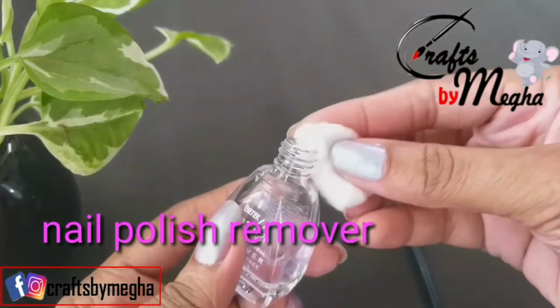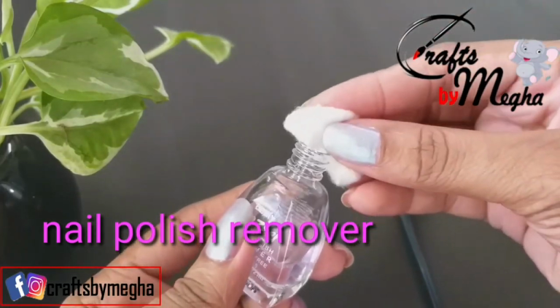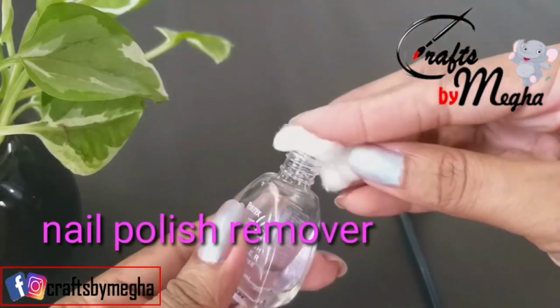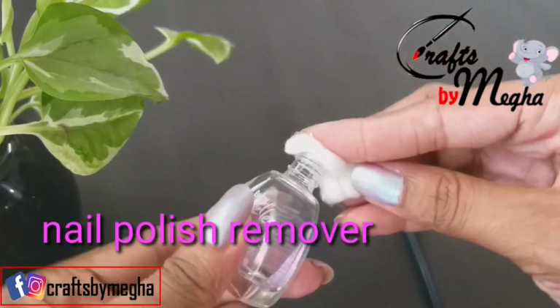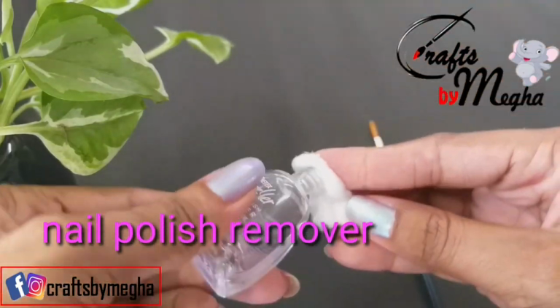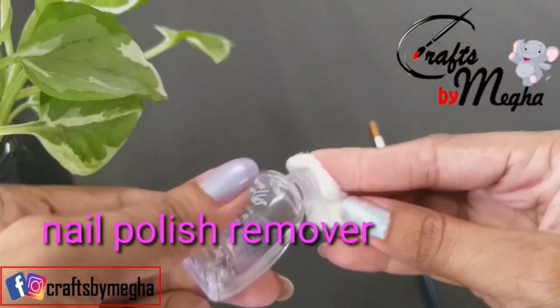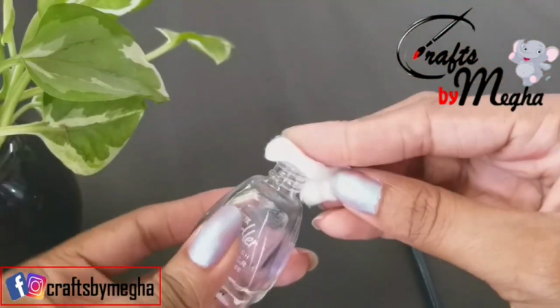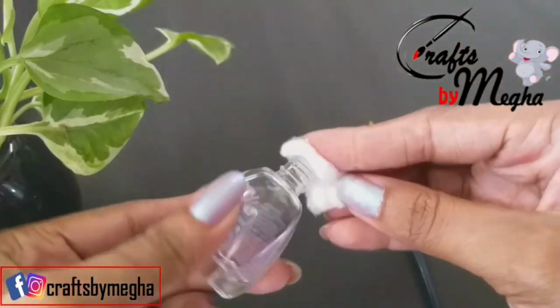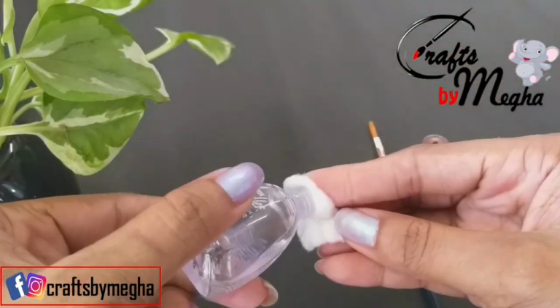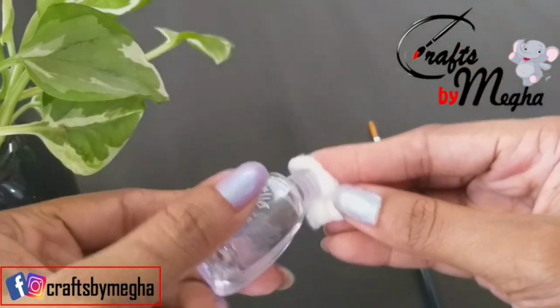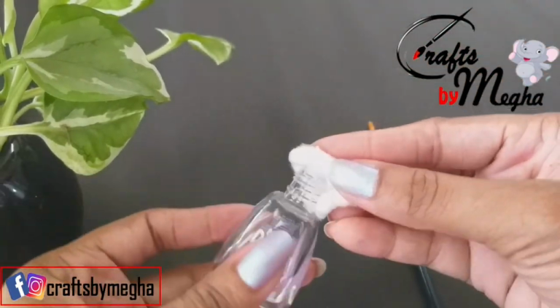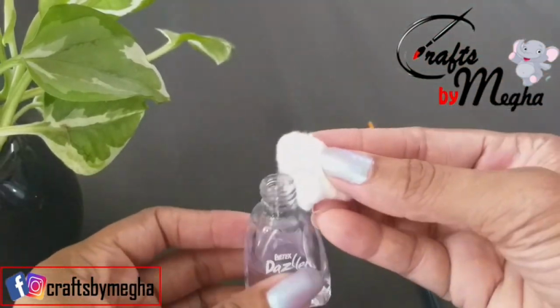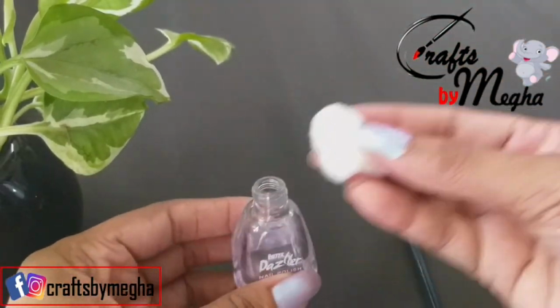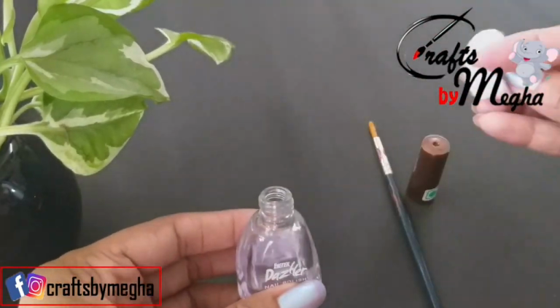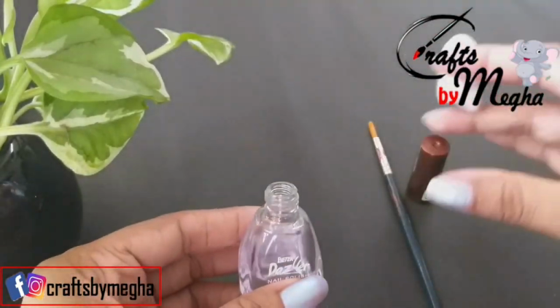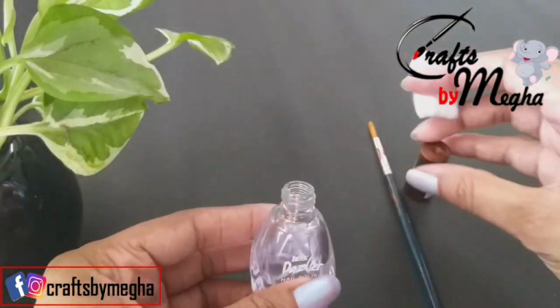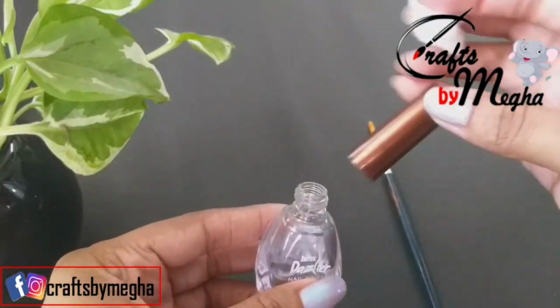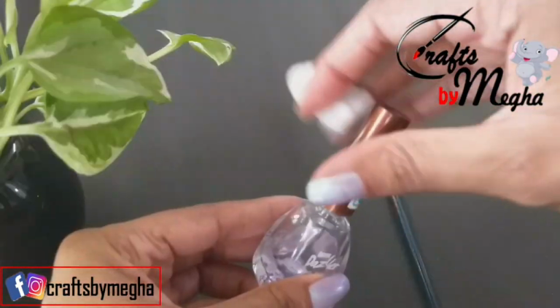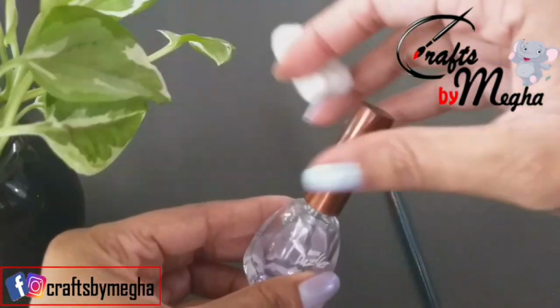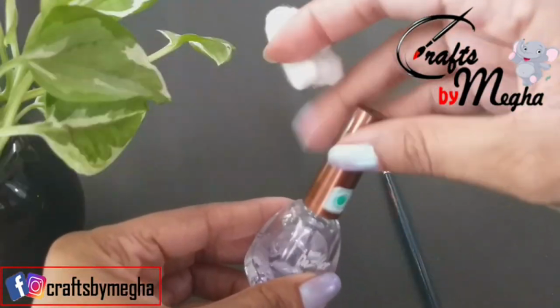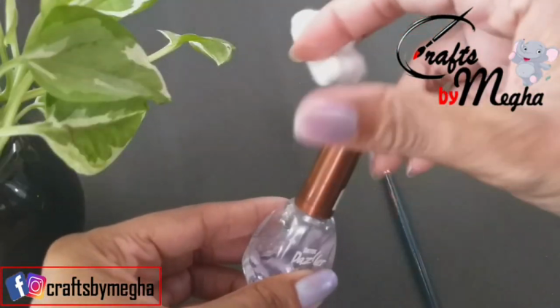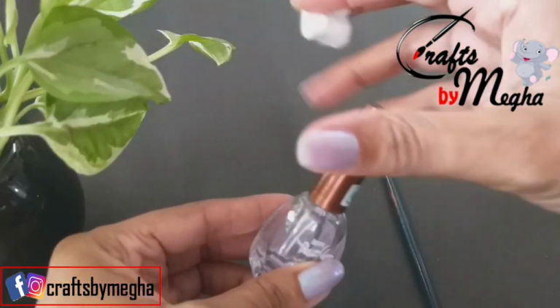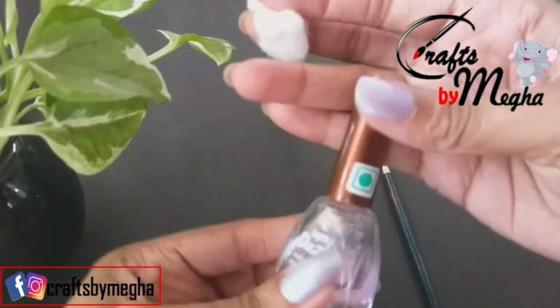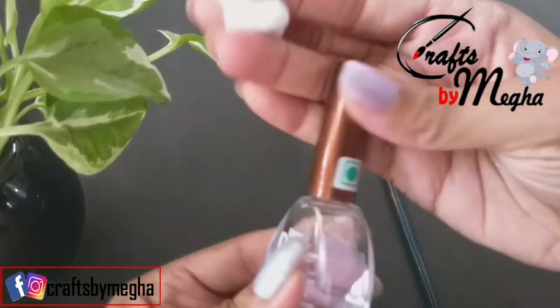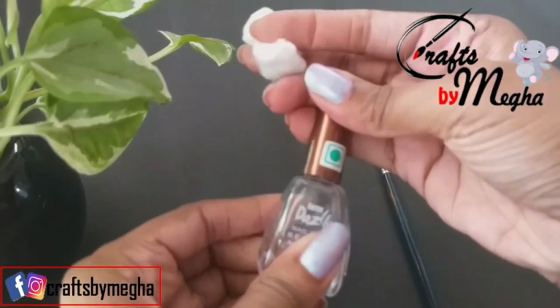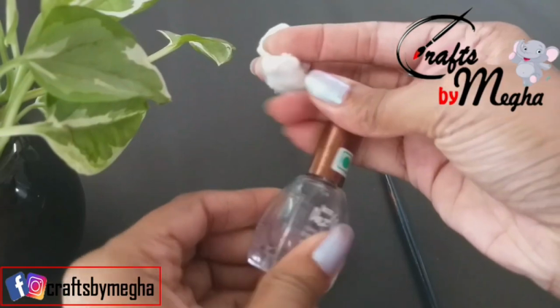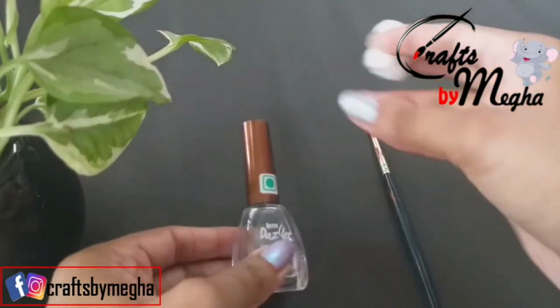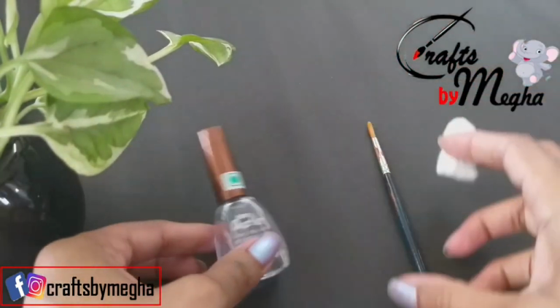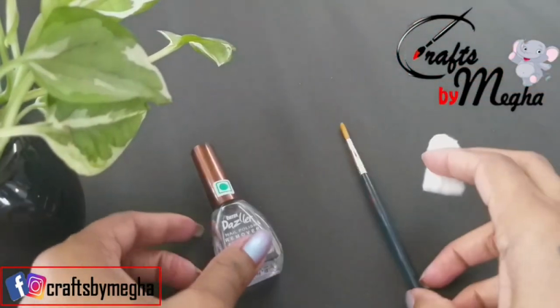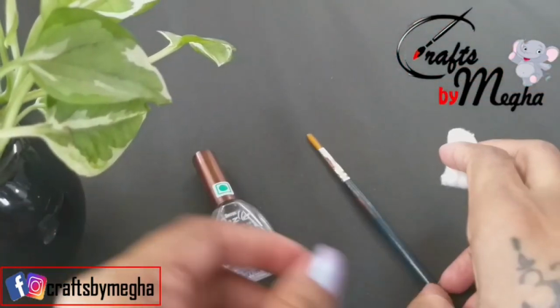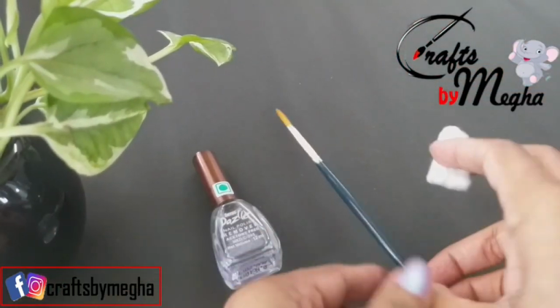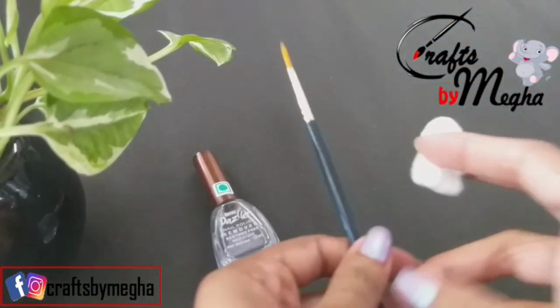We are going to wipe it with the brush handle and clean it with the brush handle.